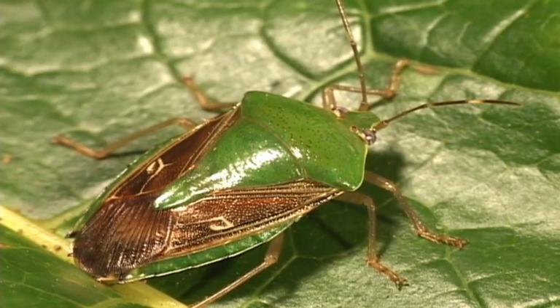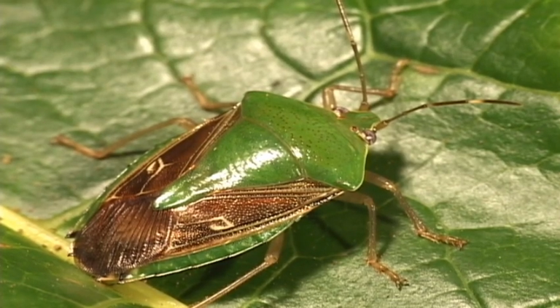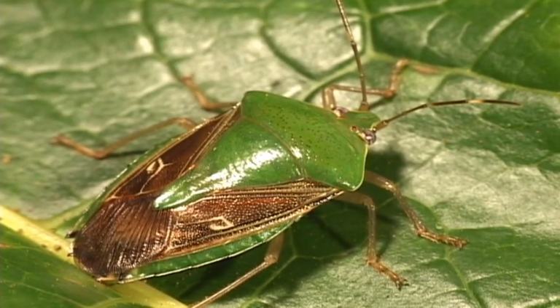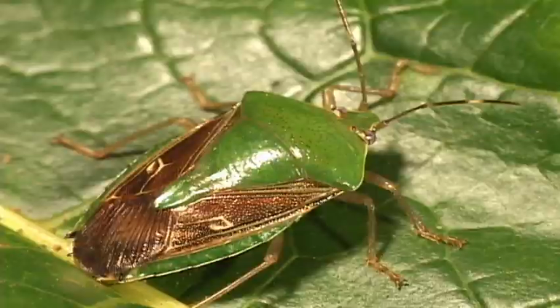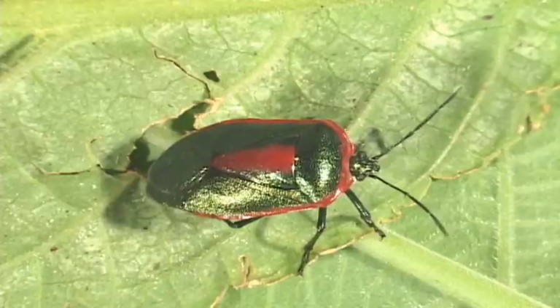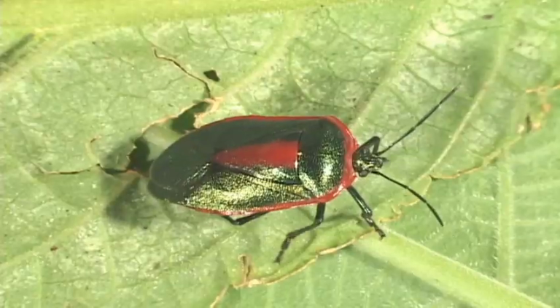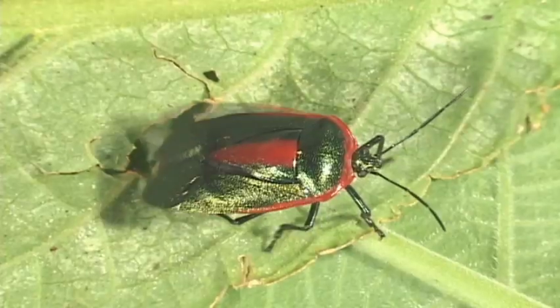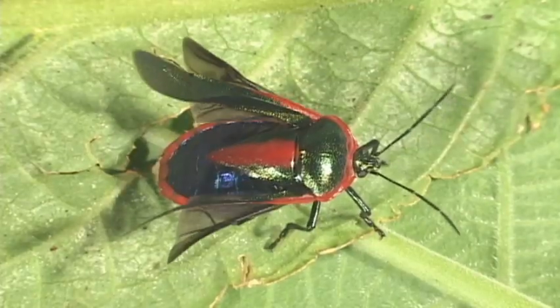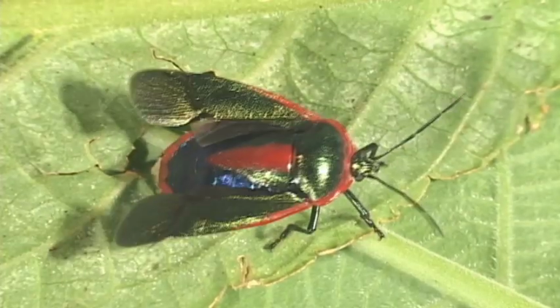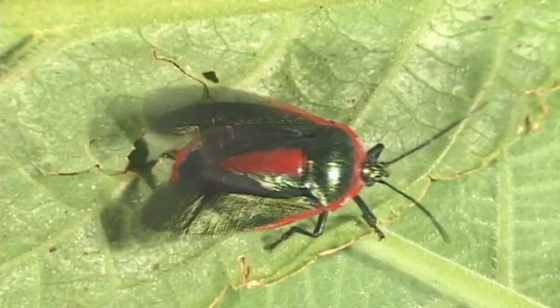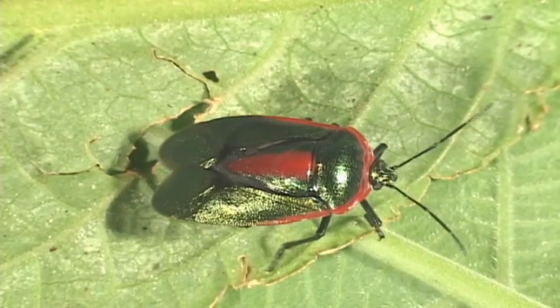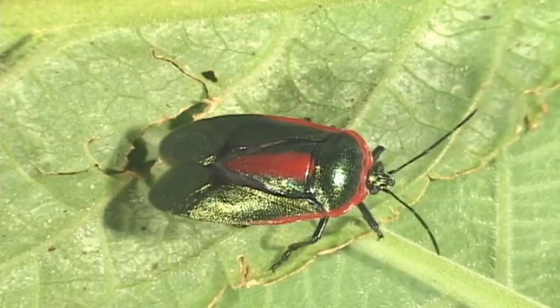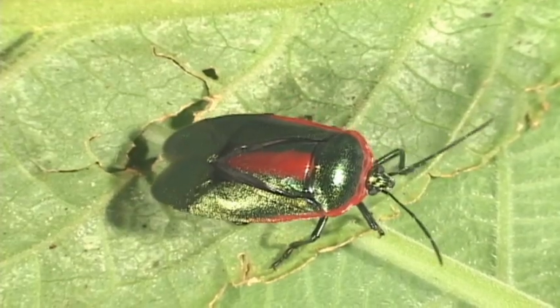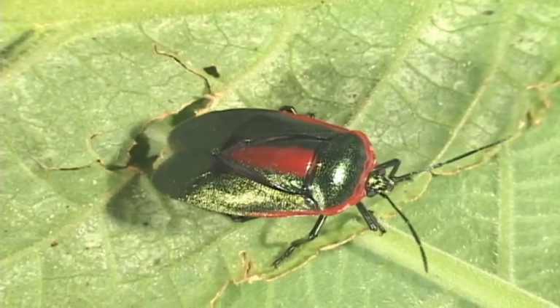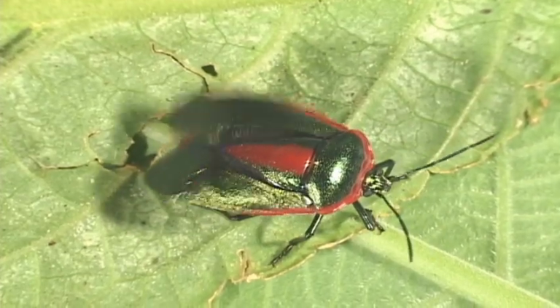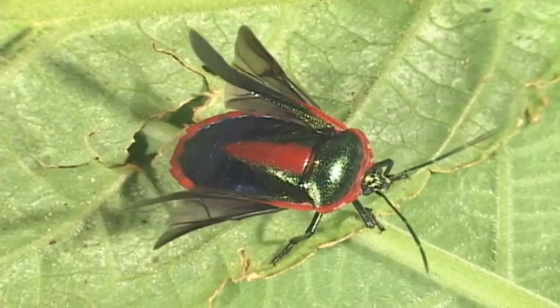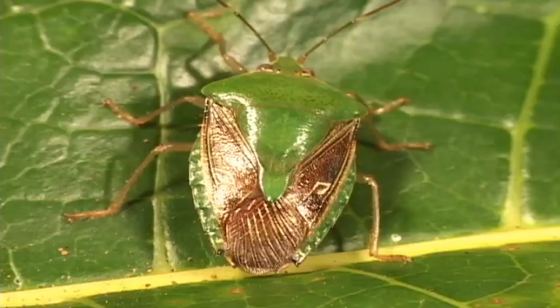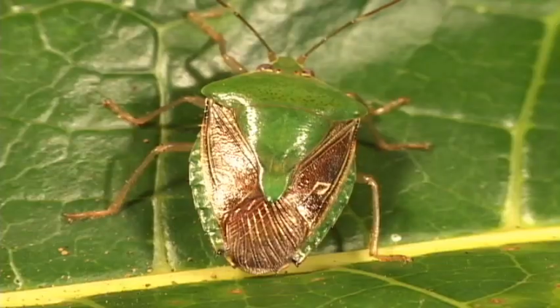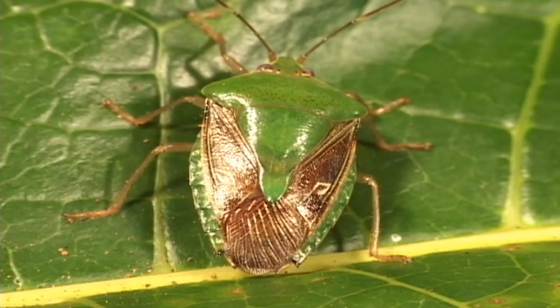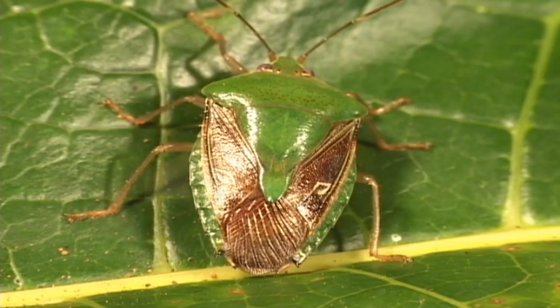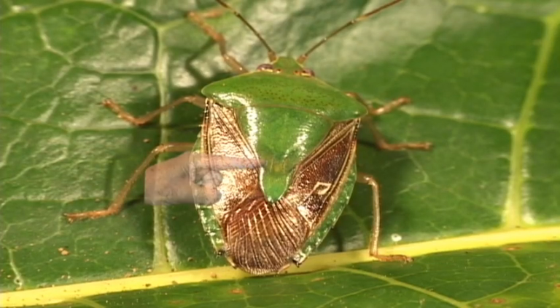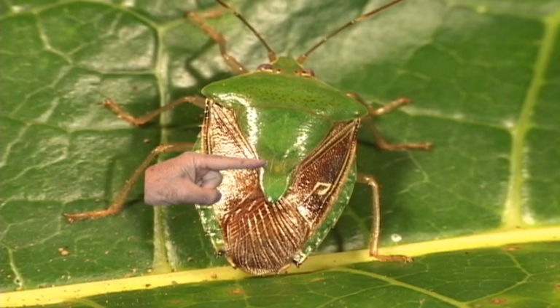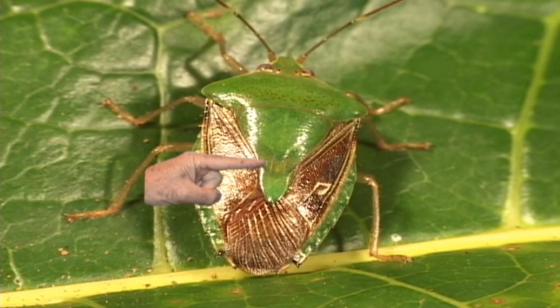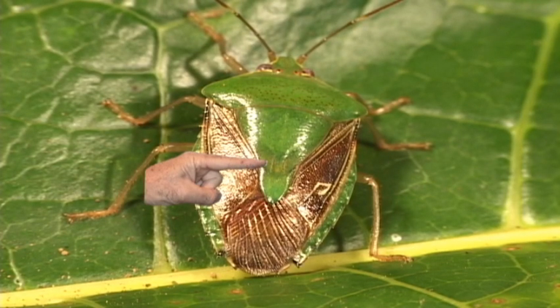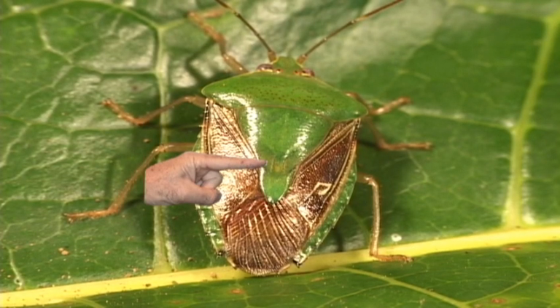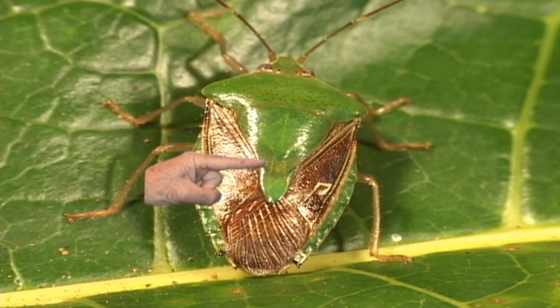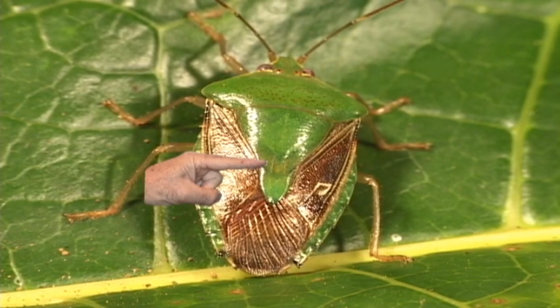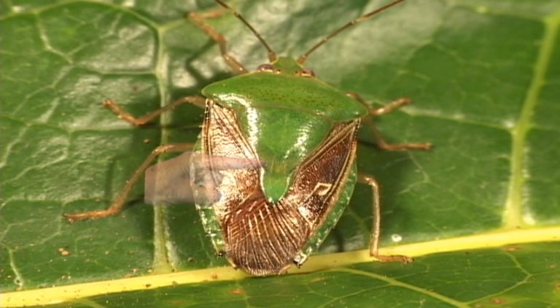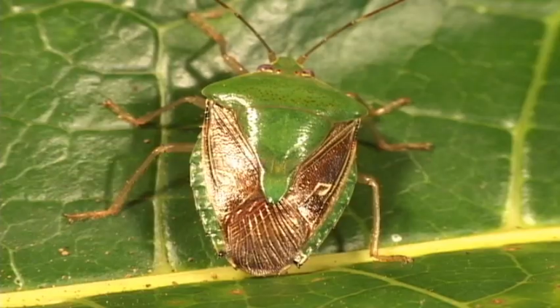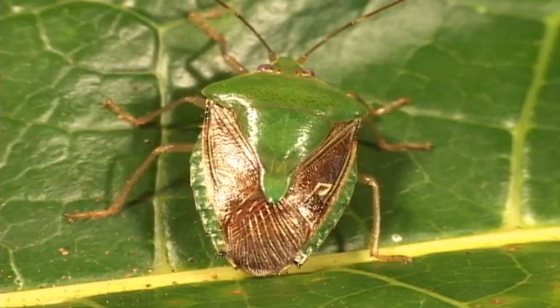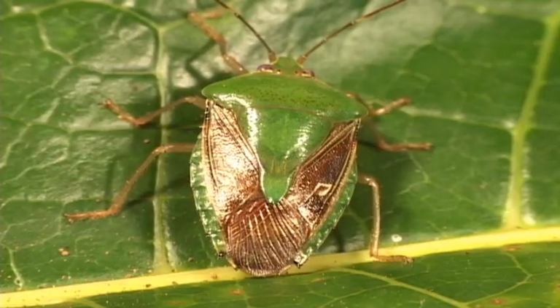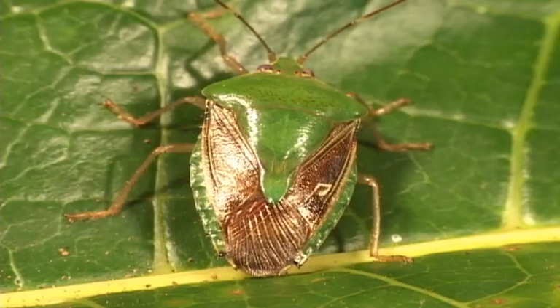In this stink bug, you can observe the primitive heart pumping fluids through the open circulatory system.